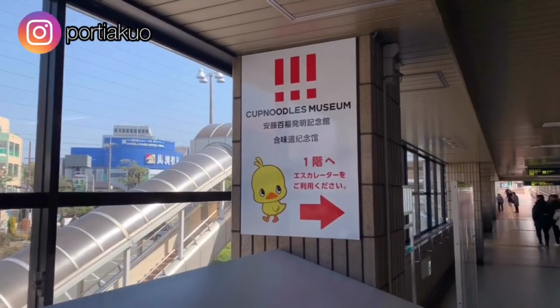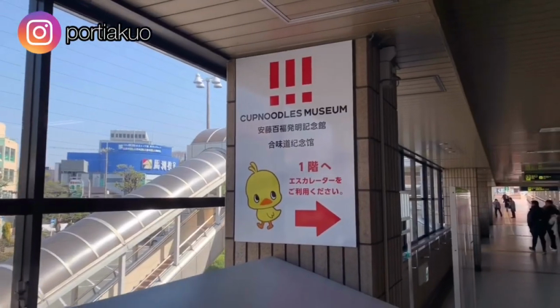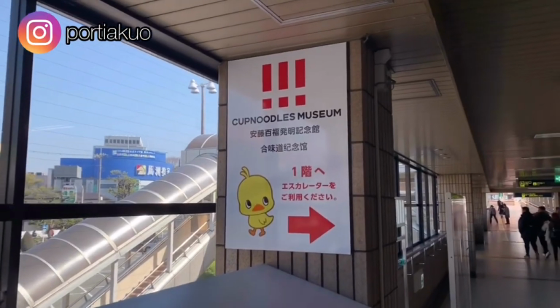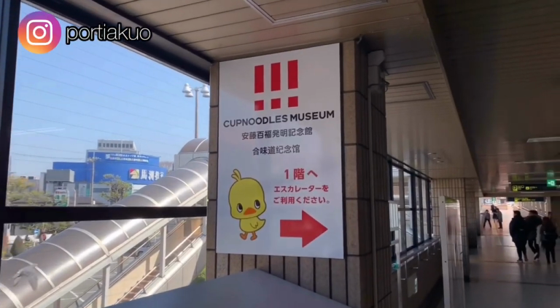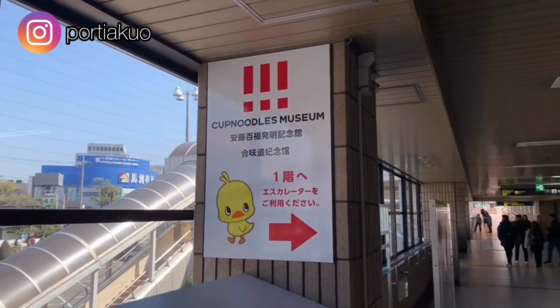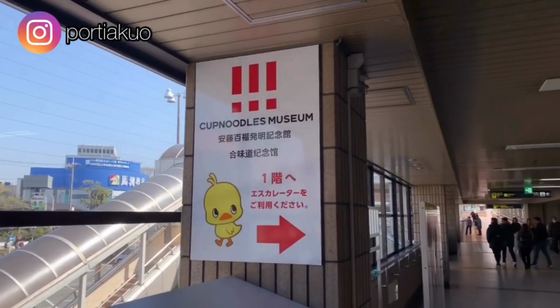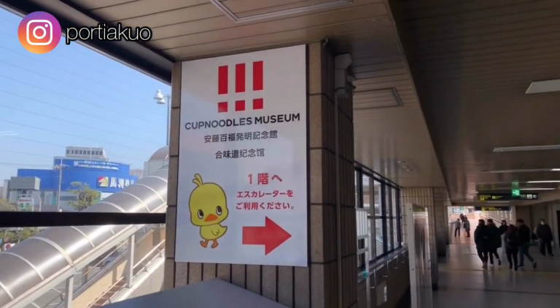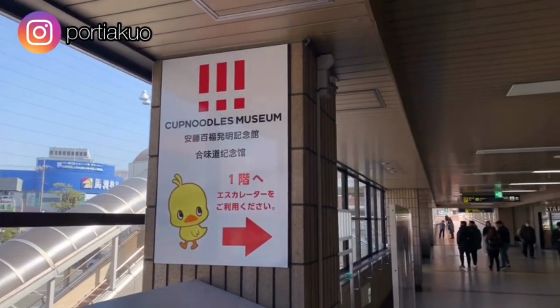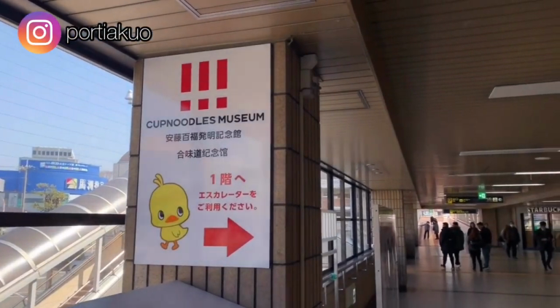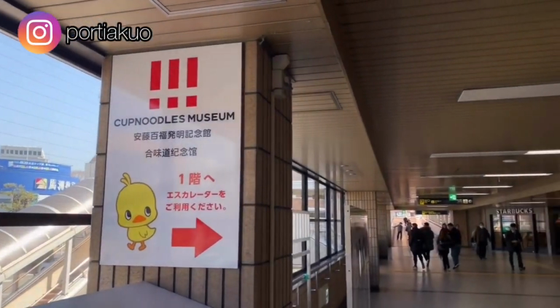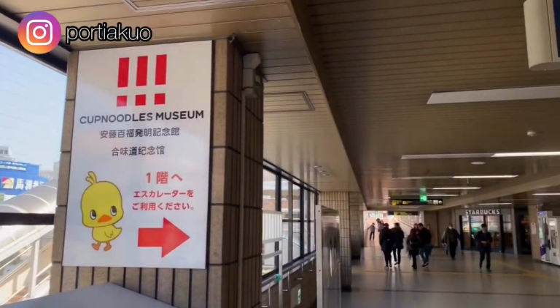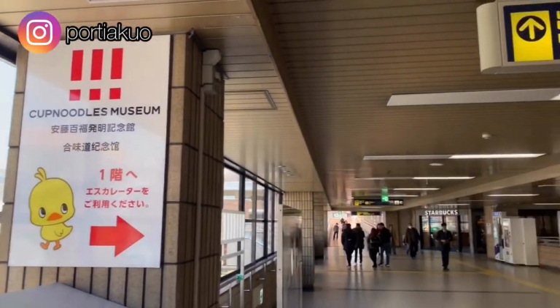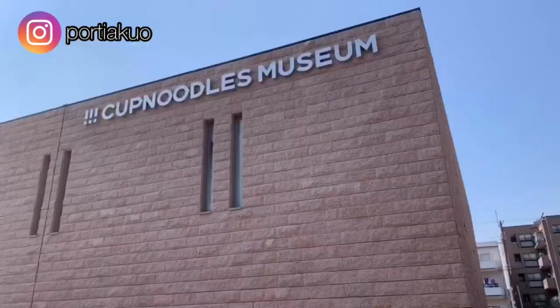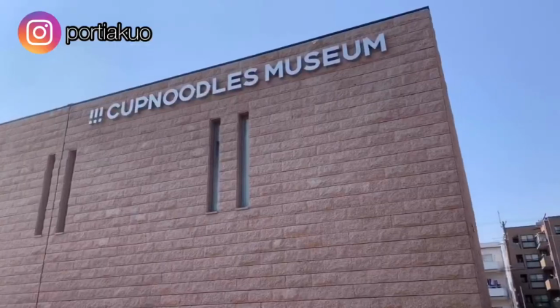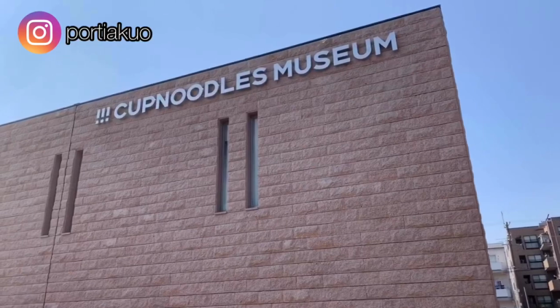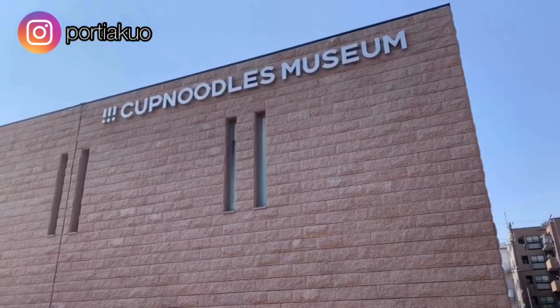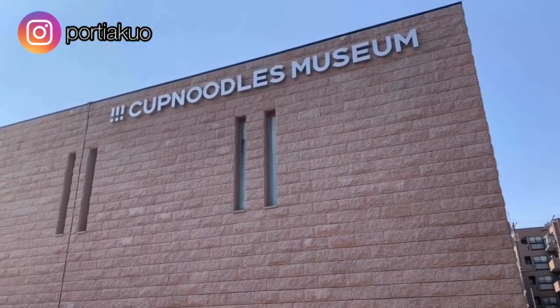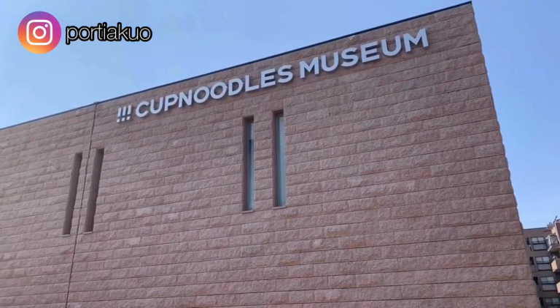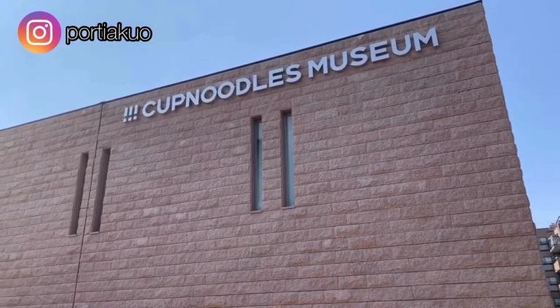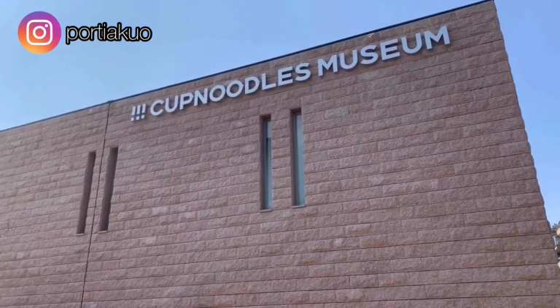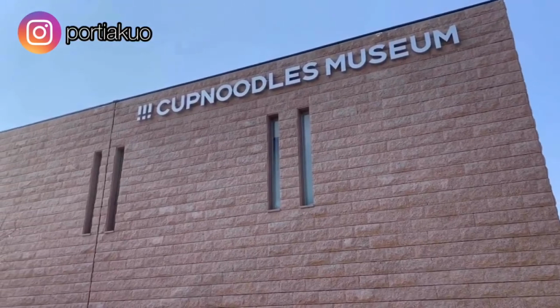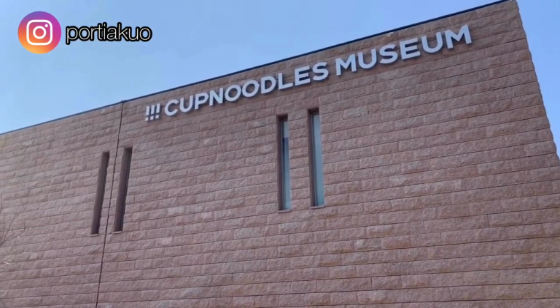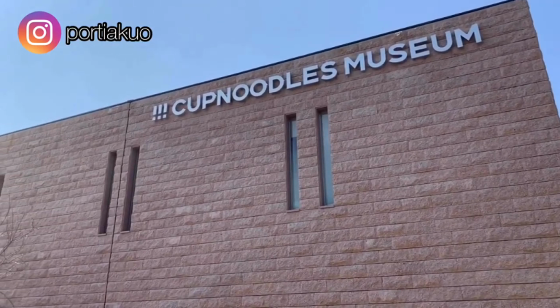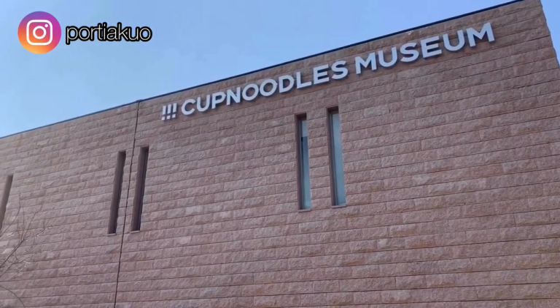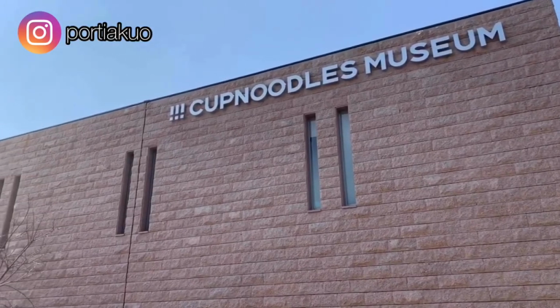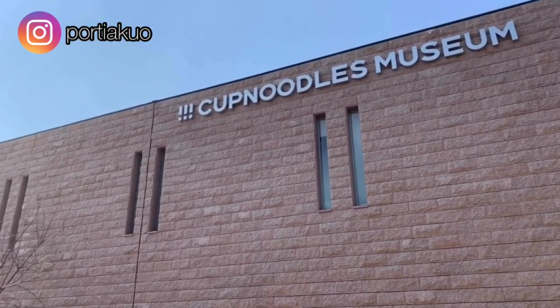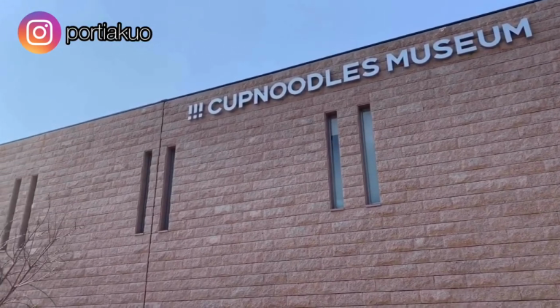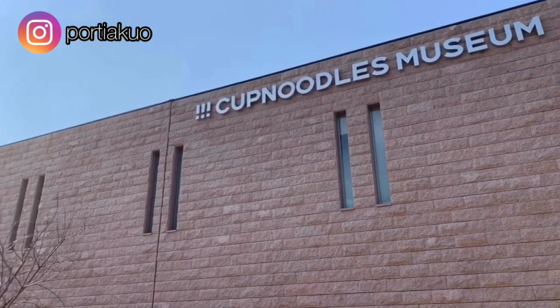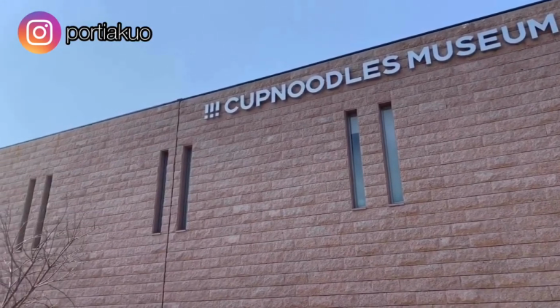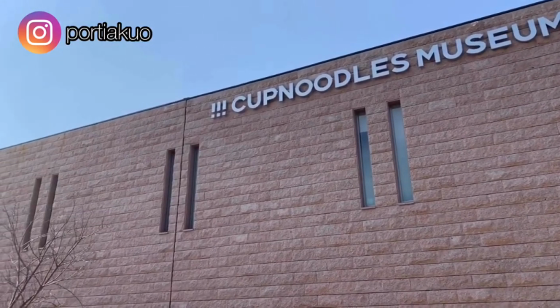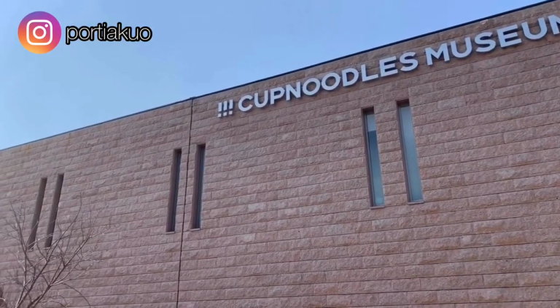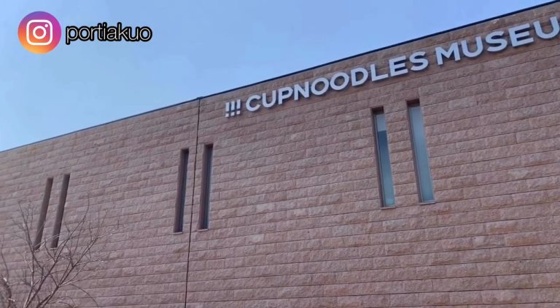Hi everyone! In this video, I am taking you to the Cup Noodles Museum in Ikeda, Osaka.